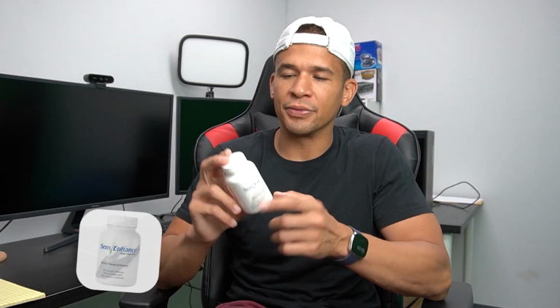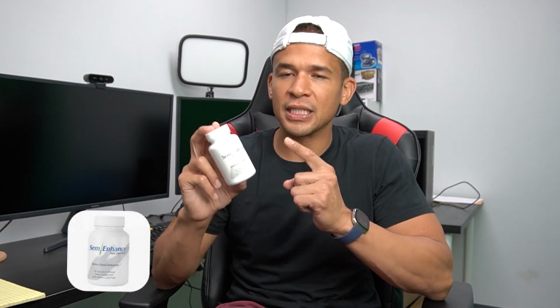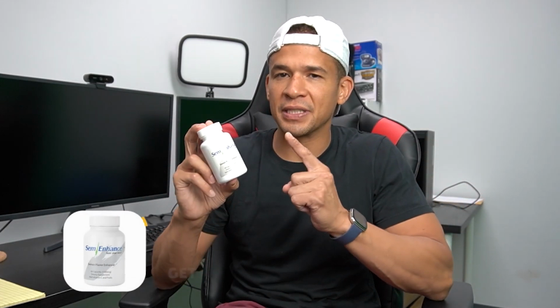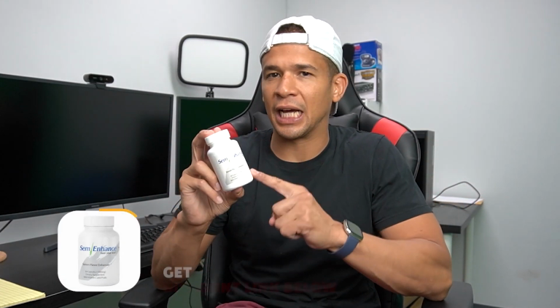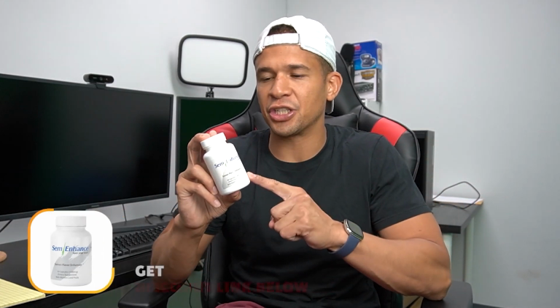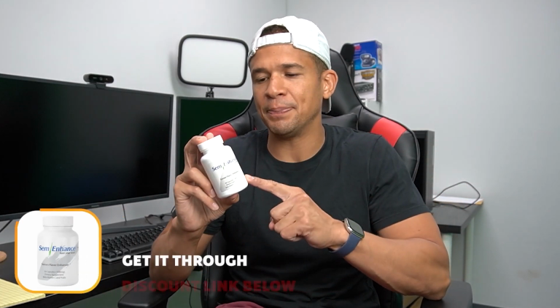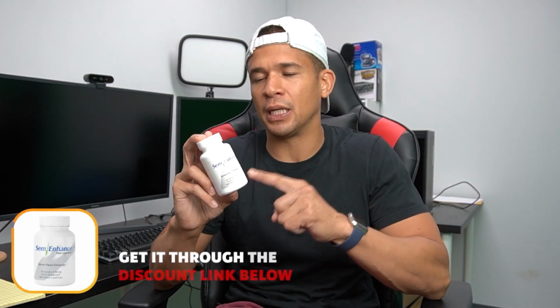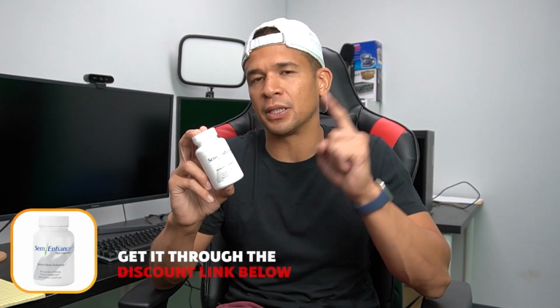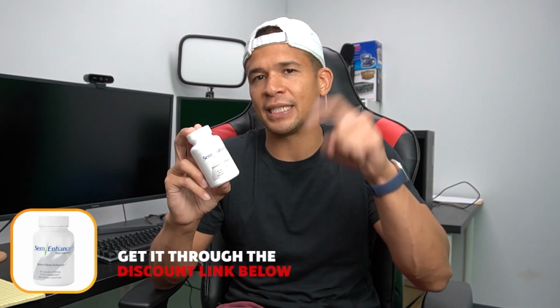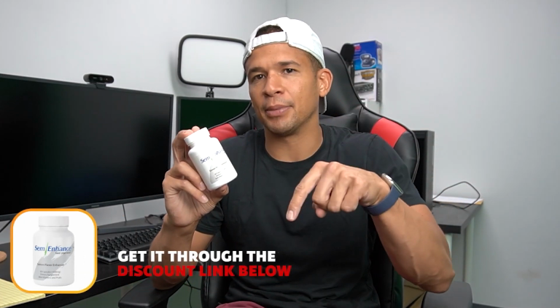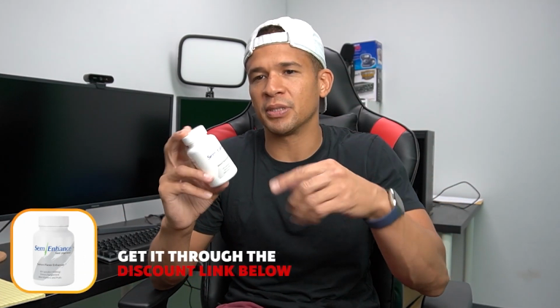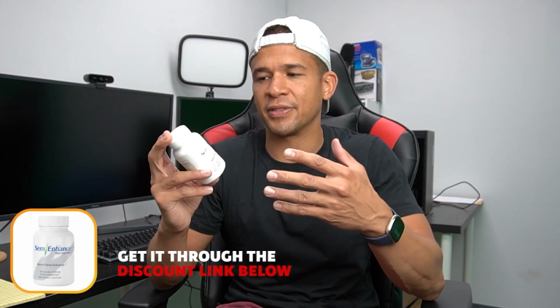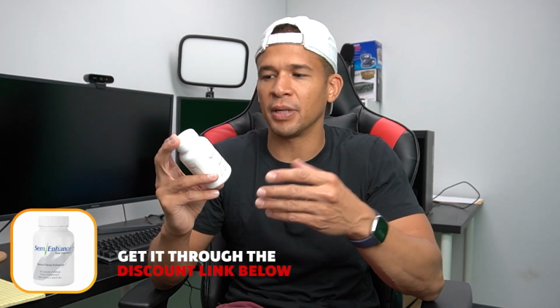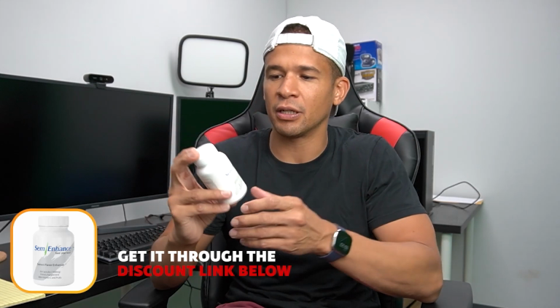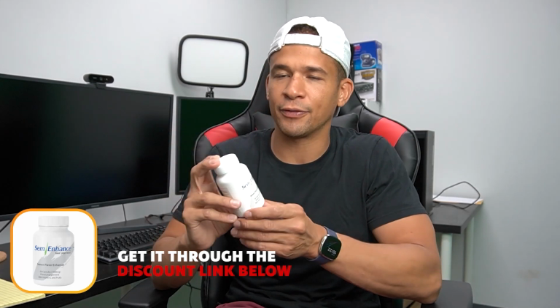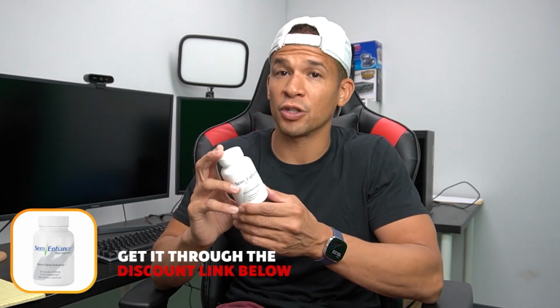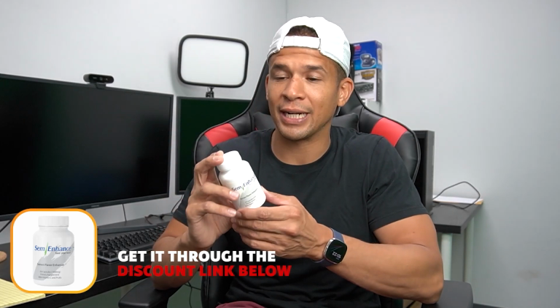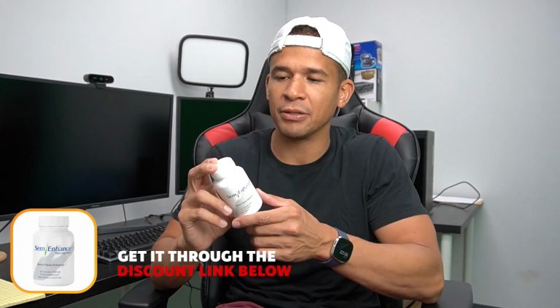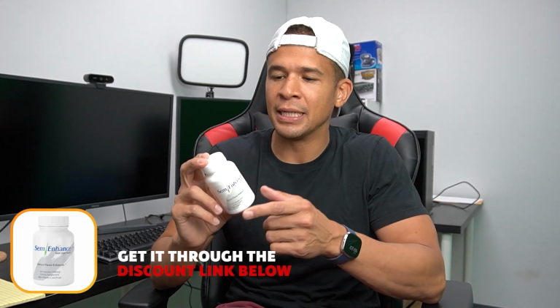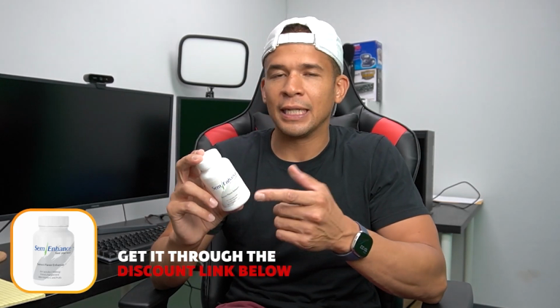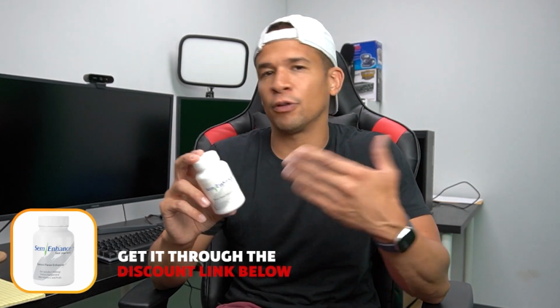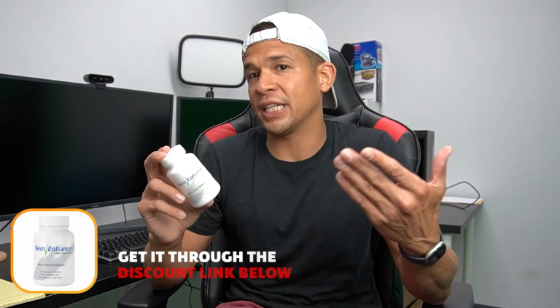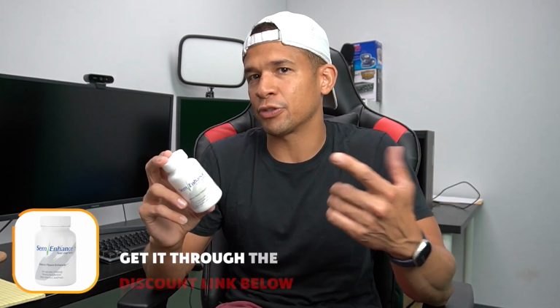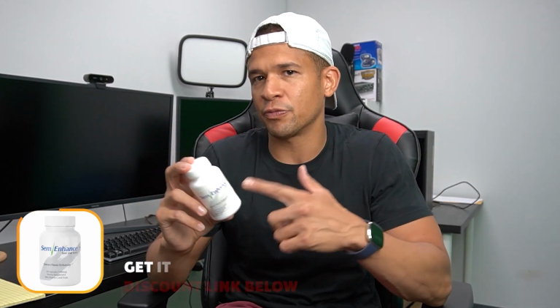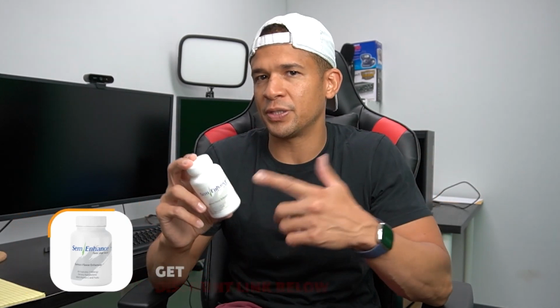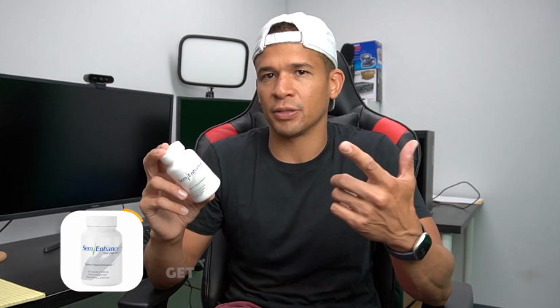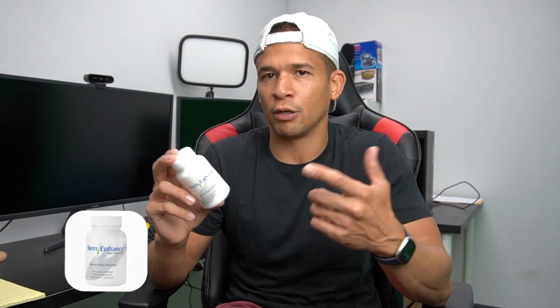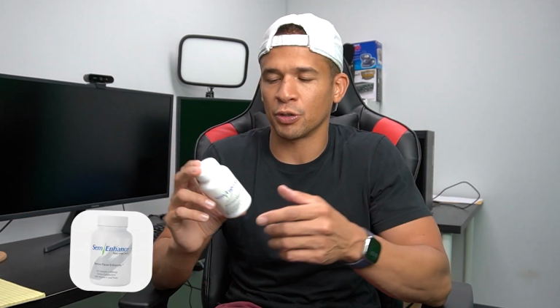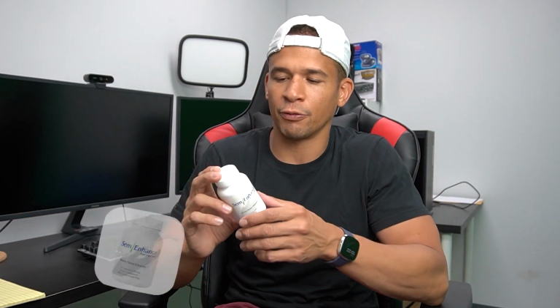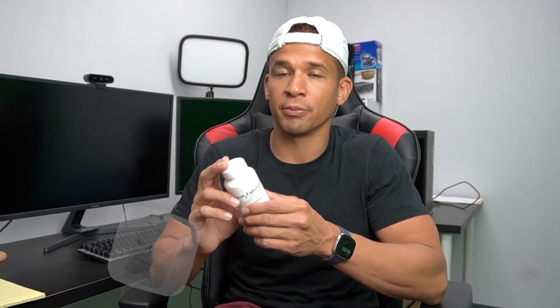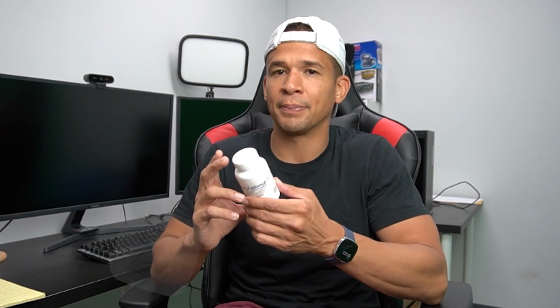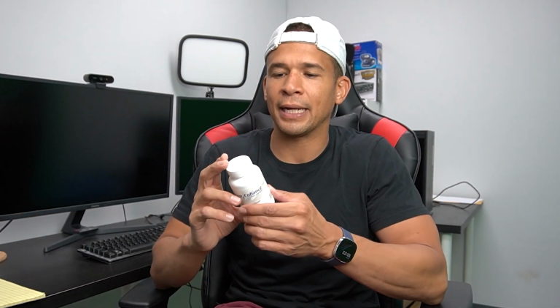This stuff is not cheap. The link down below will save you some money on it if you want to try it out. If you don't see any results from this, they also offer your money back.